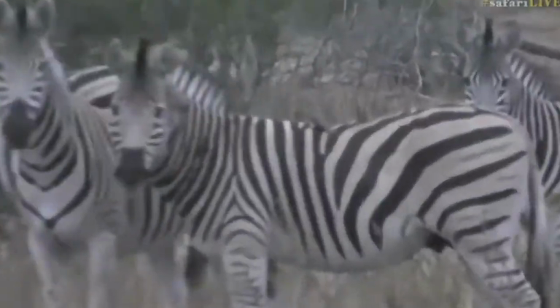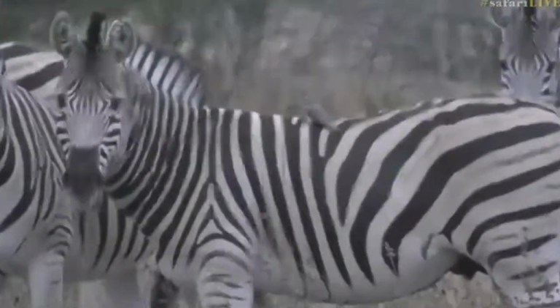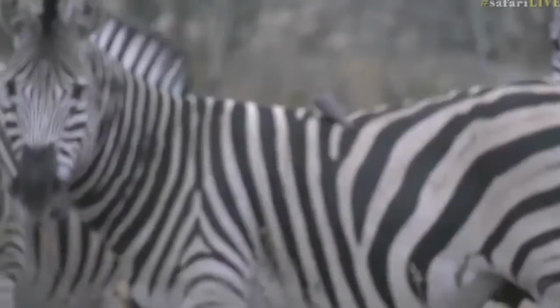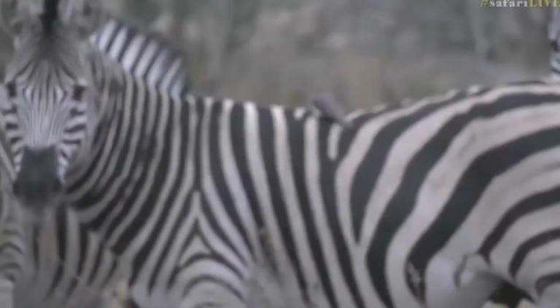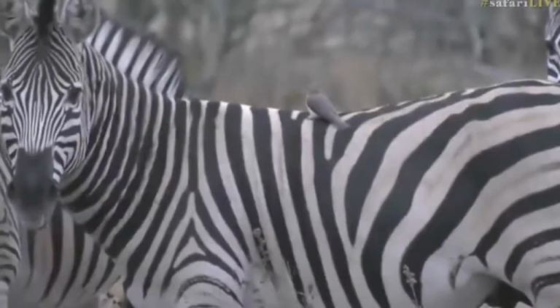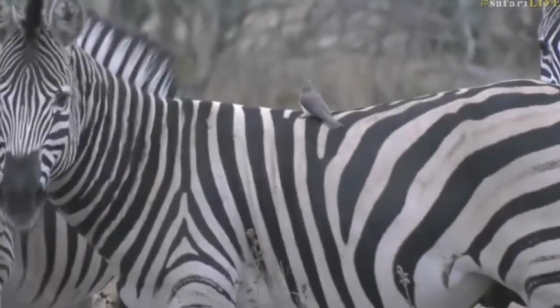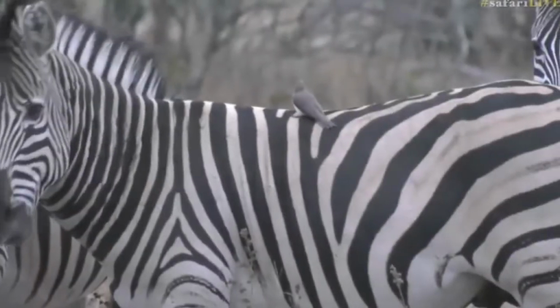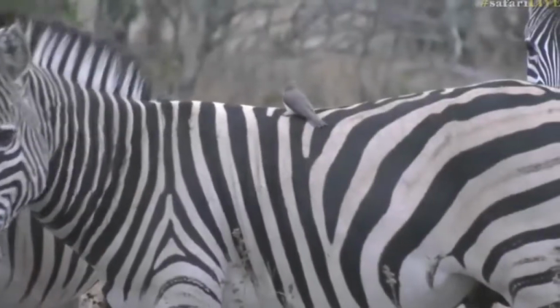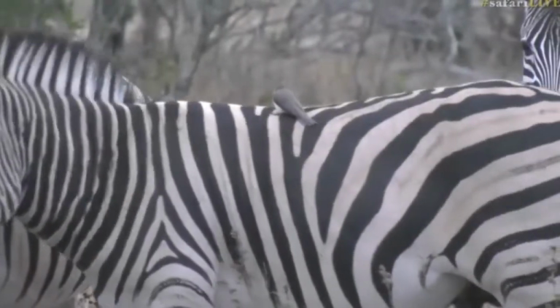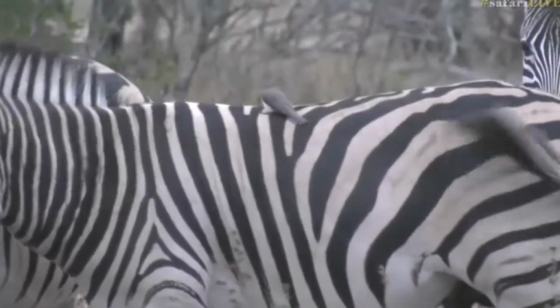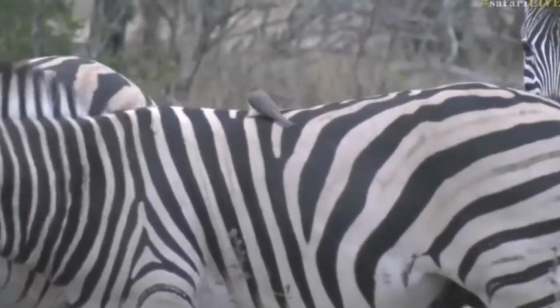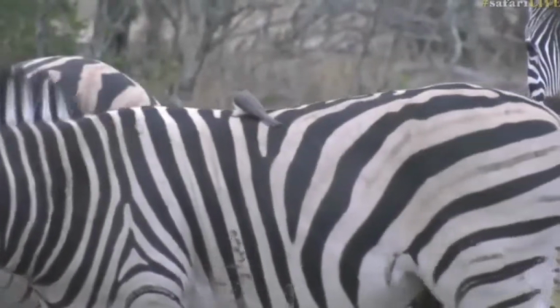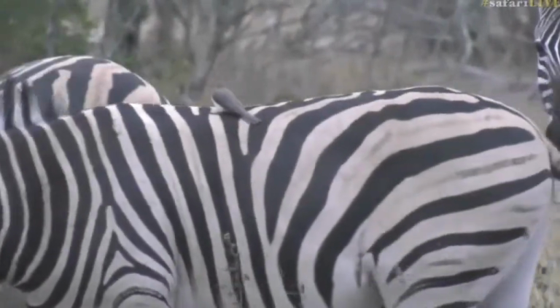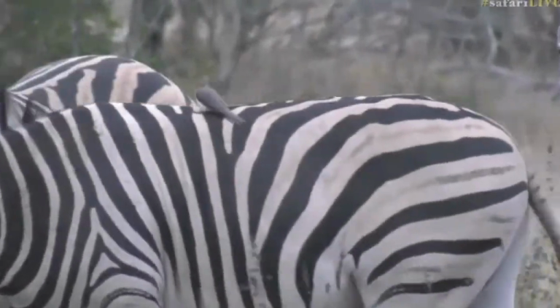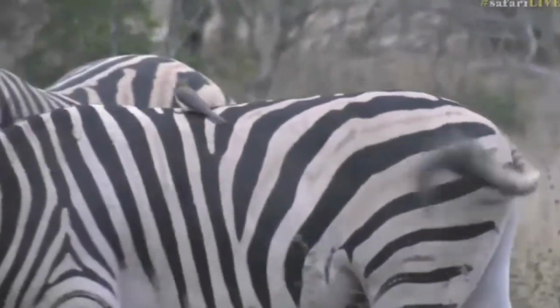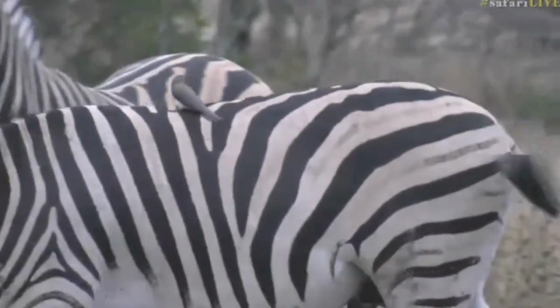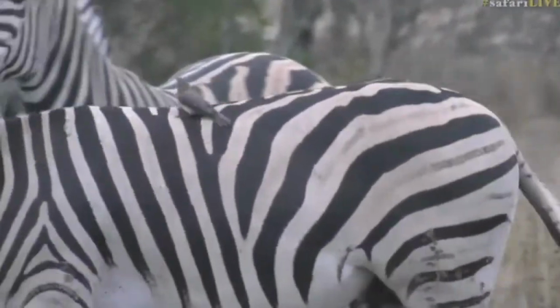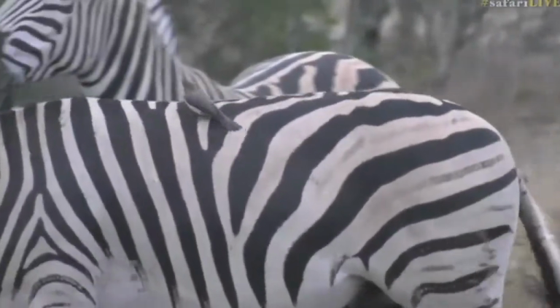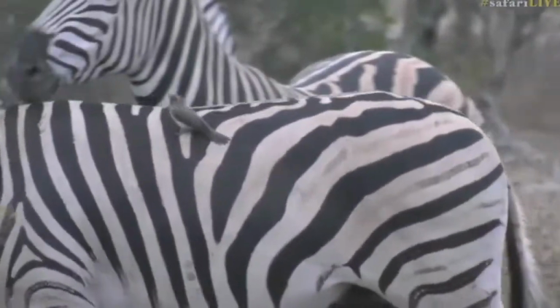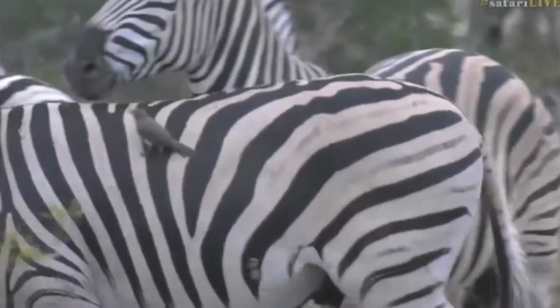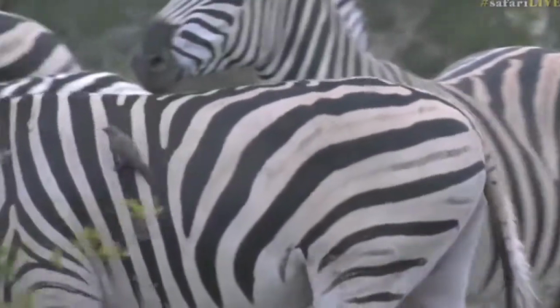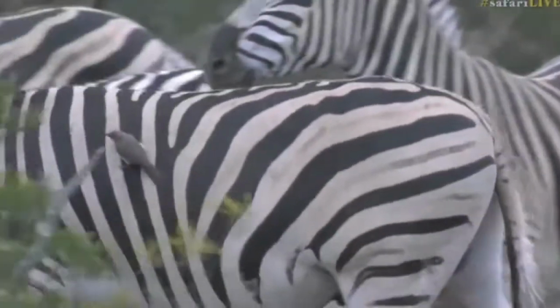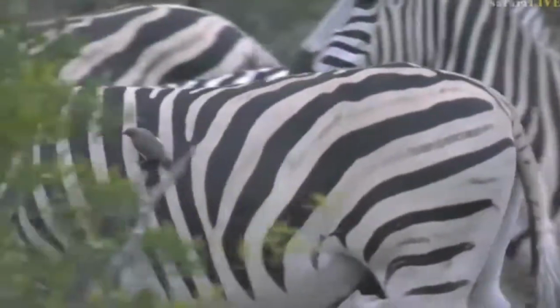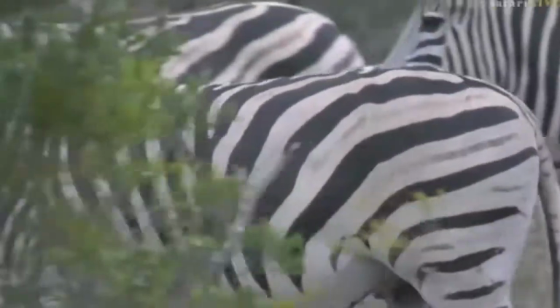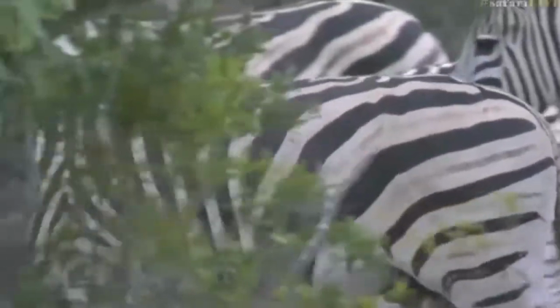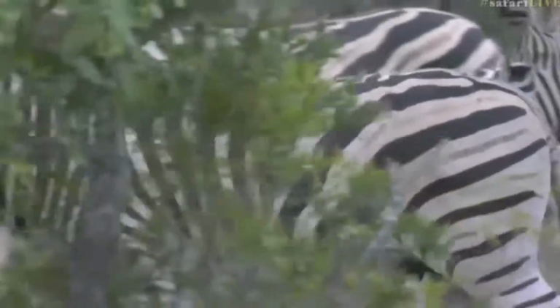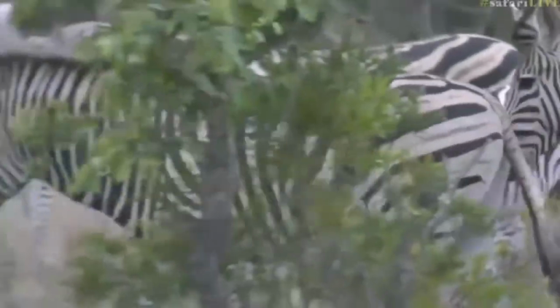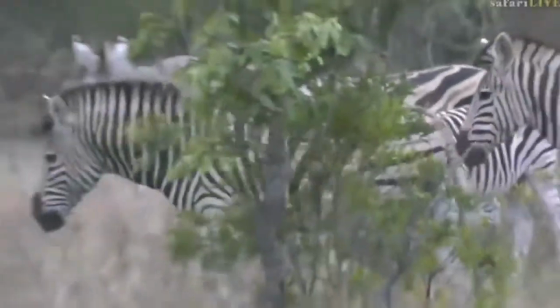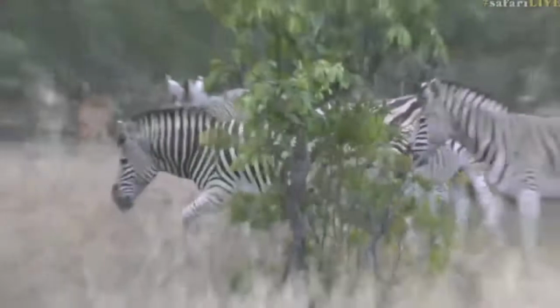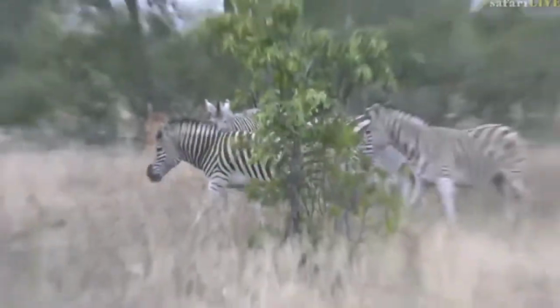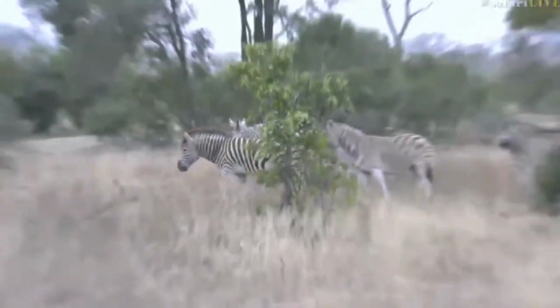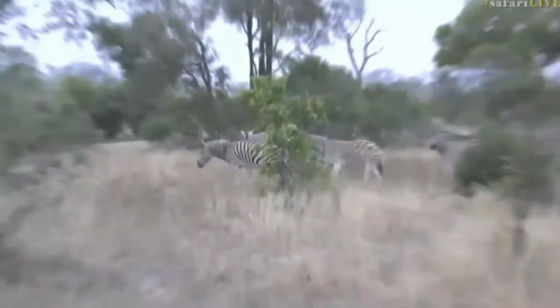Seems to be quite a big herd. I think there are about one, two, three, four, five, six, seven — about ten of them around.